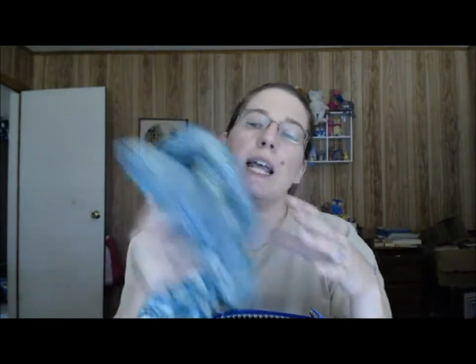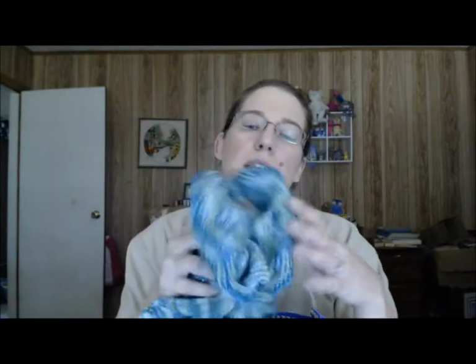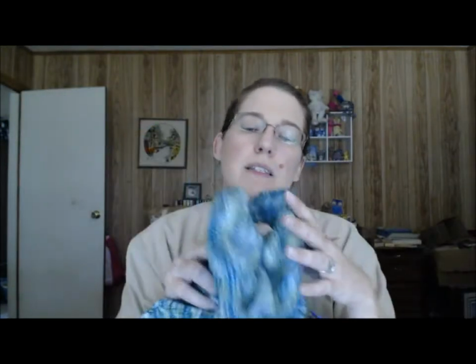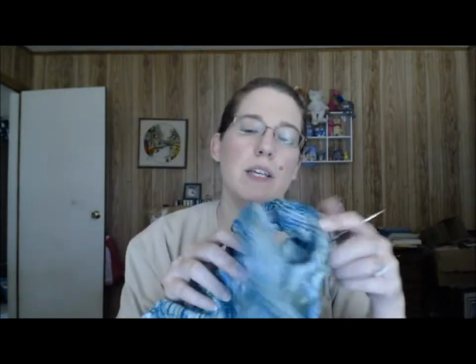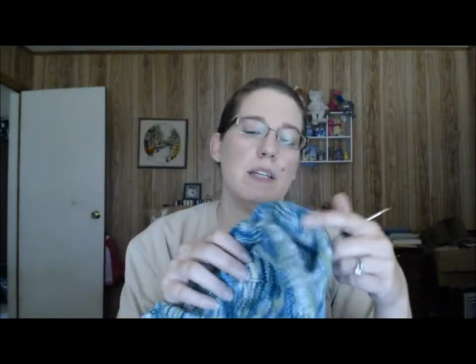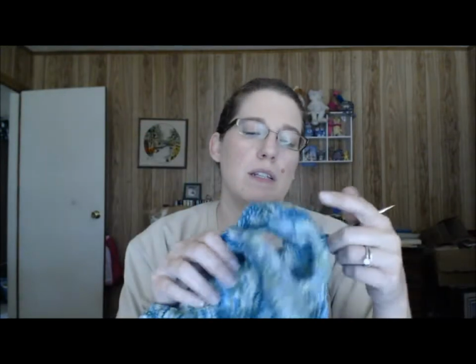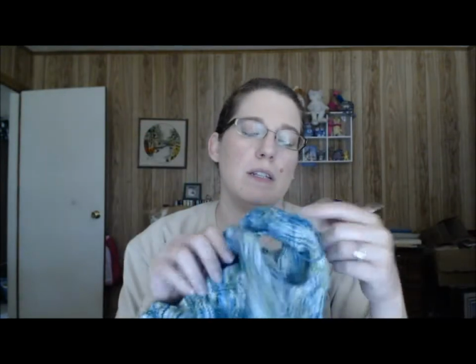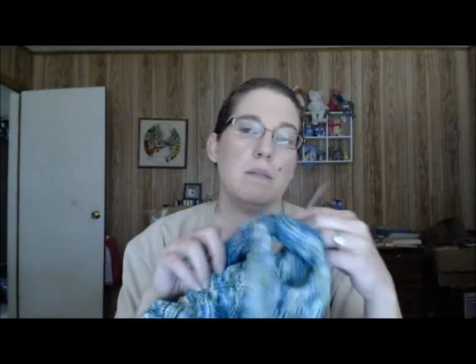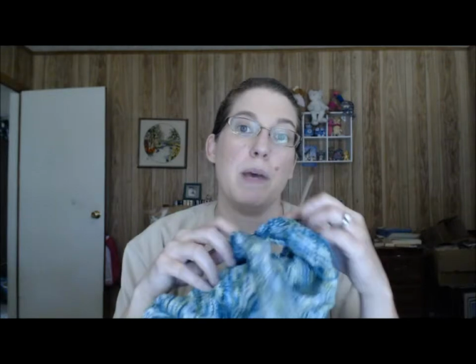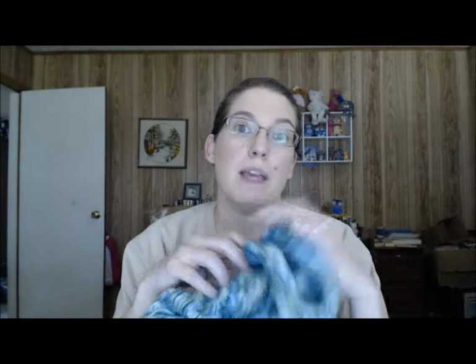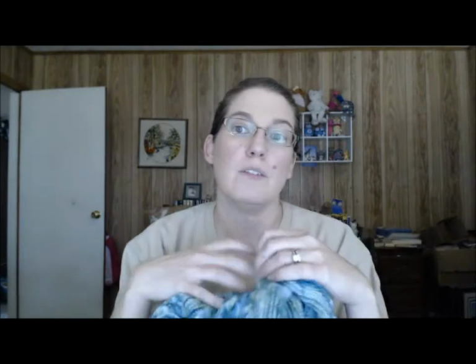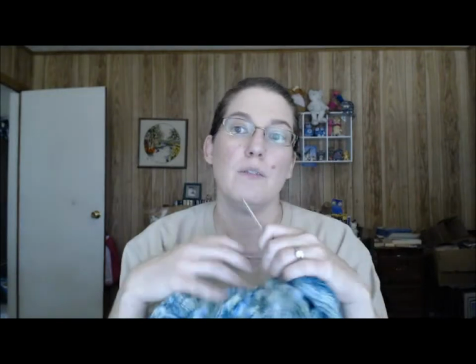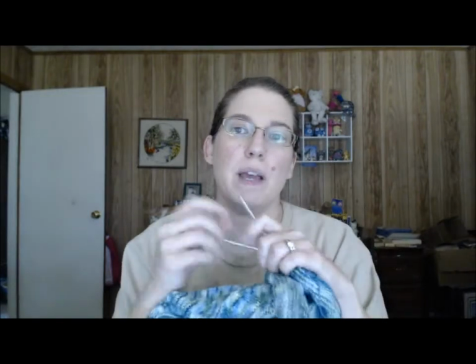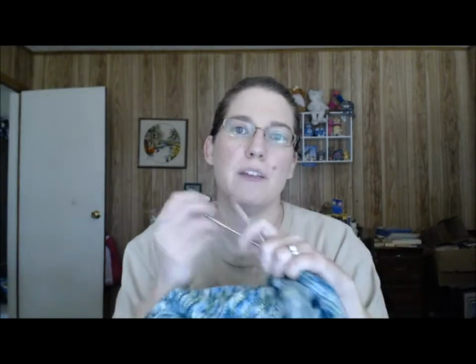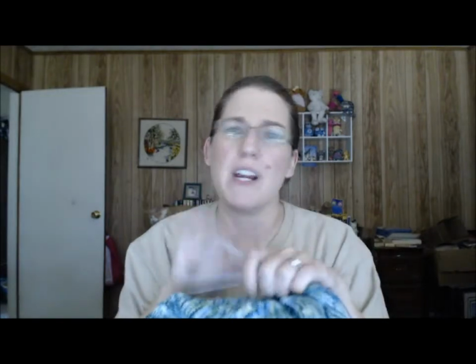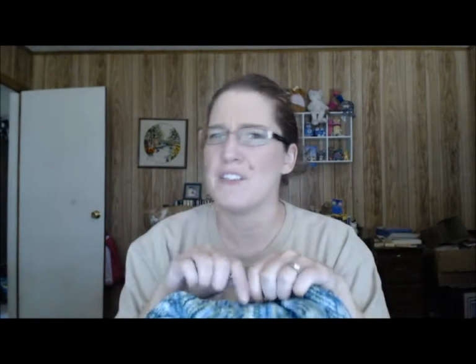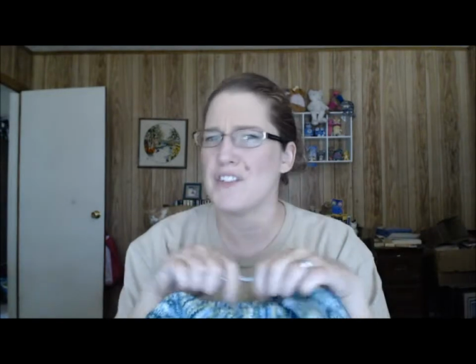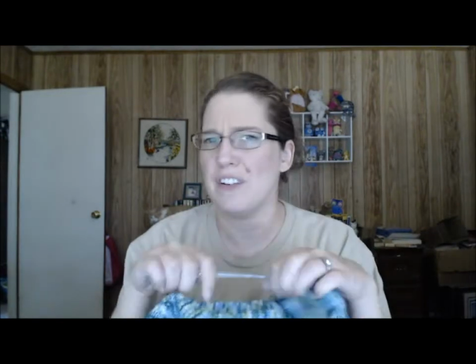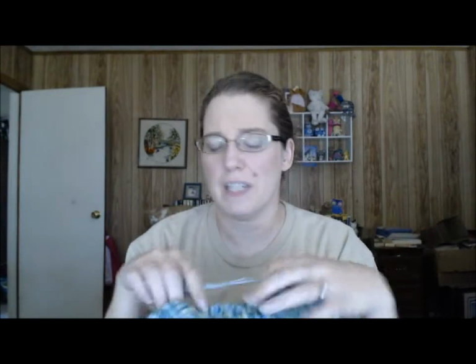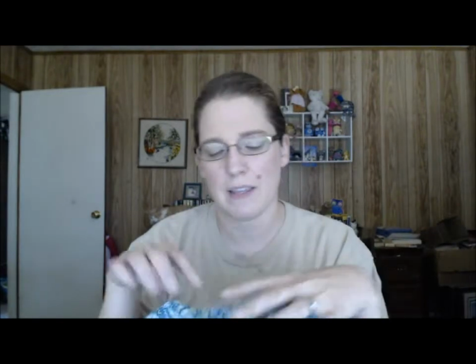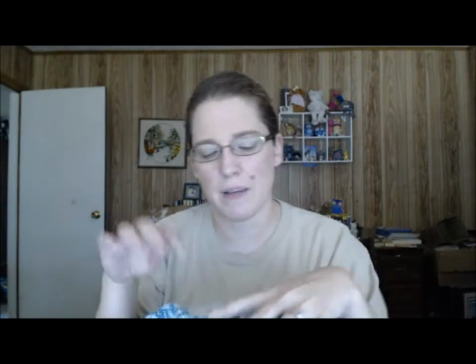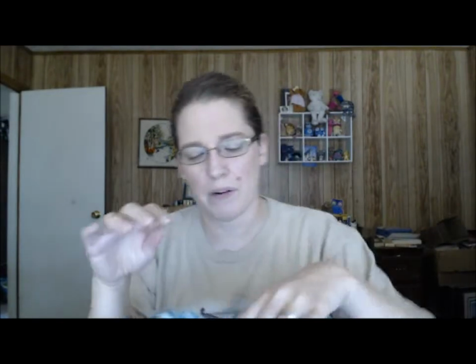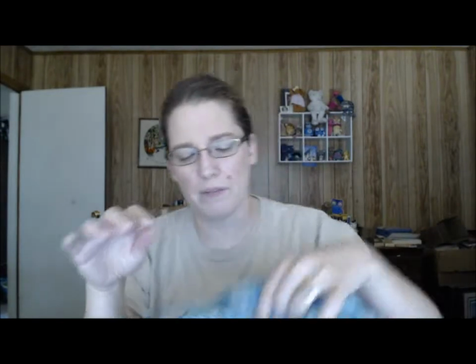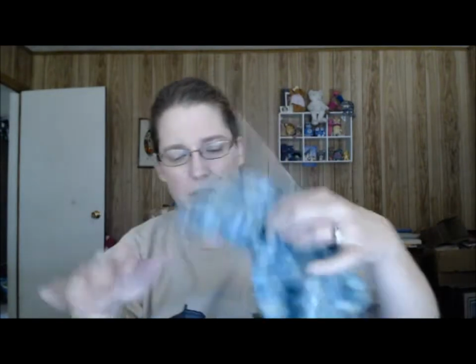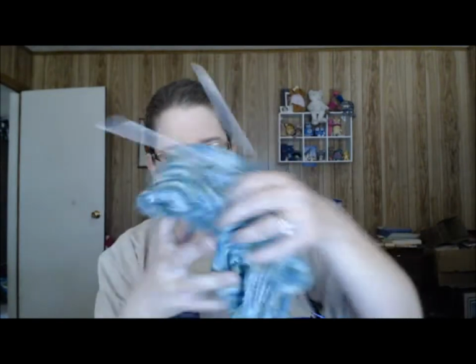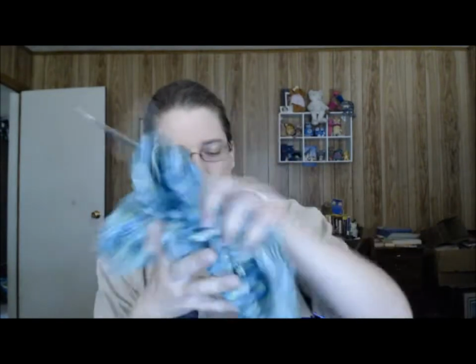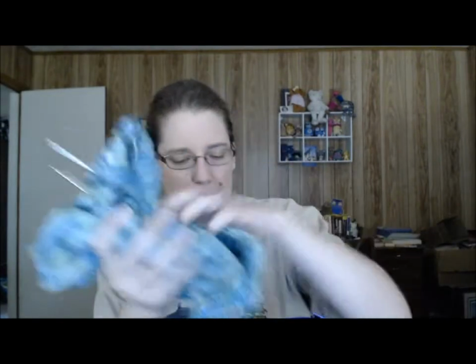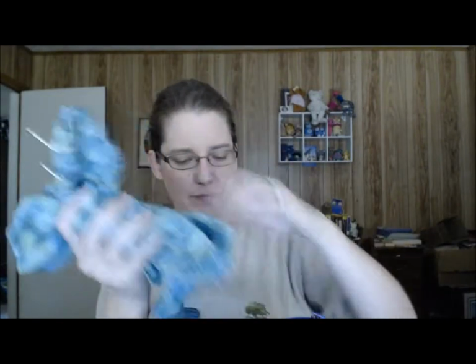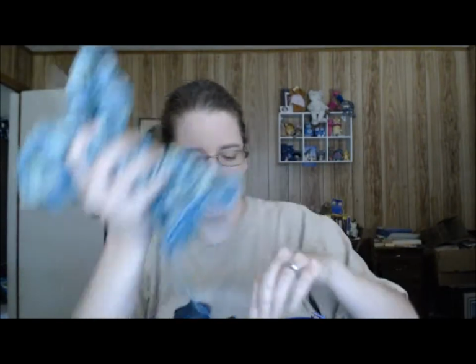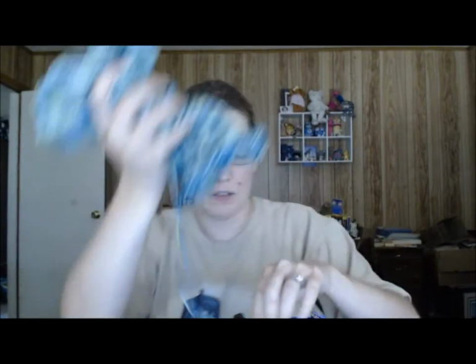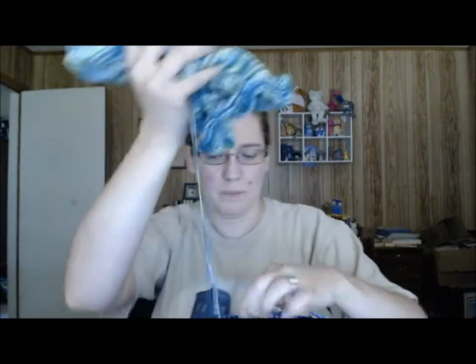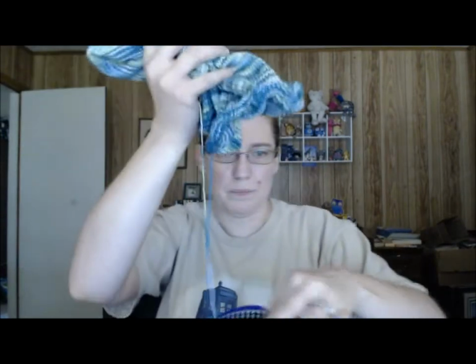I need to get this off my needles, and then I need to get back to my dragon shawl and get that one off my needles too.